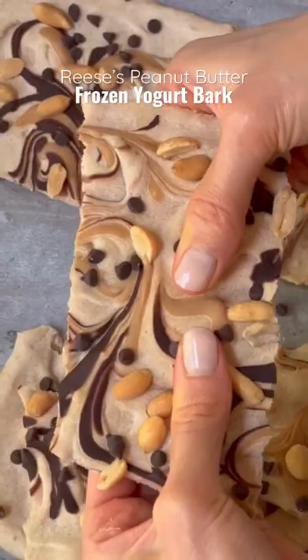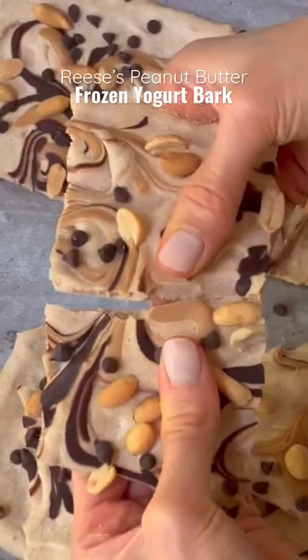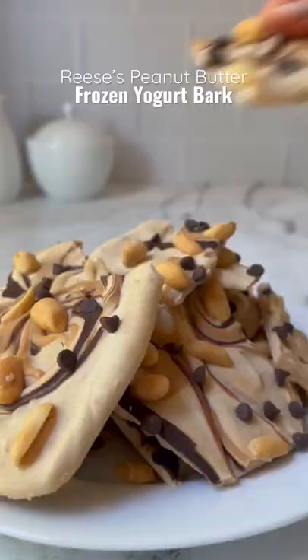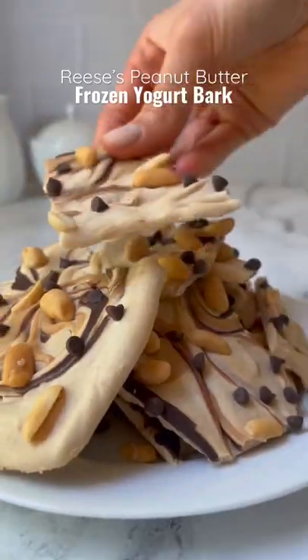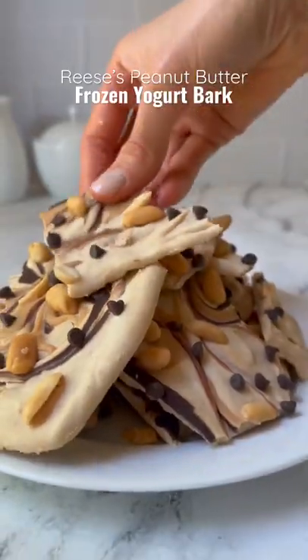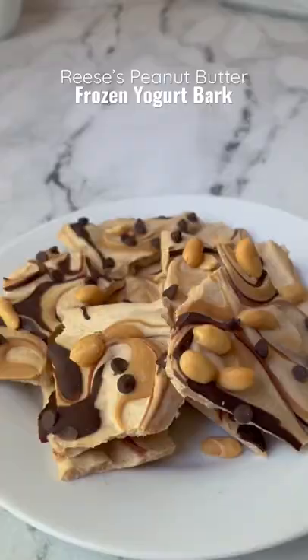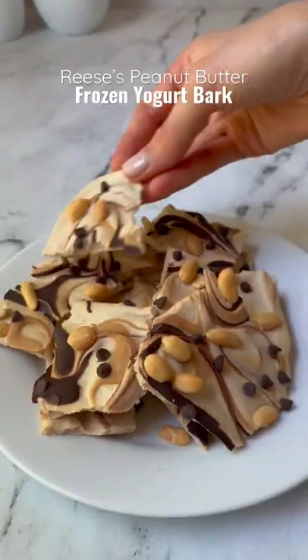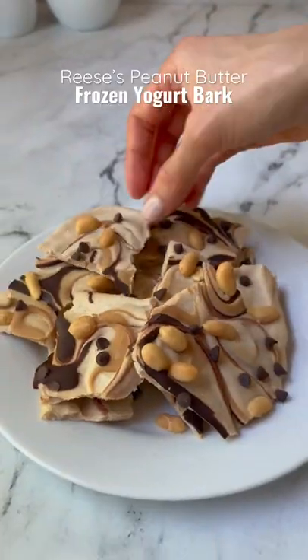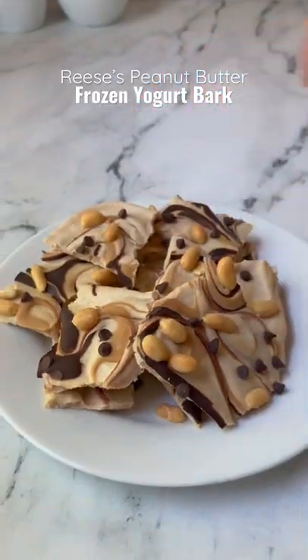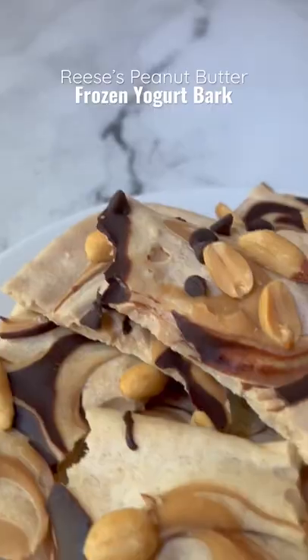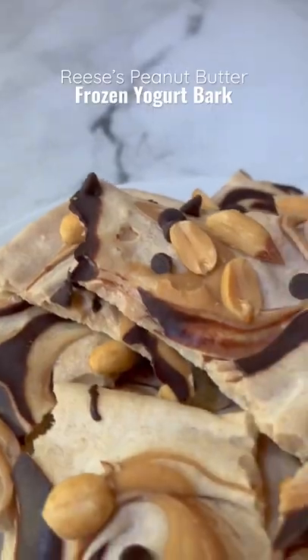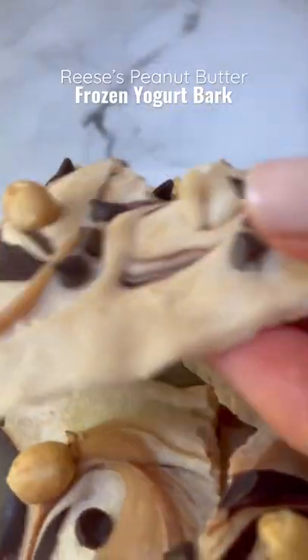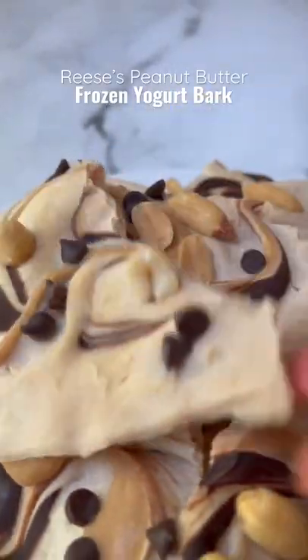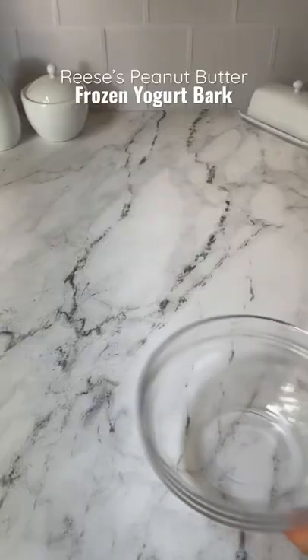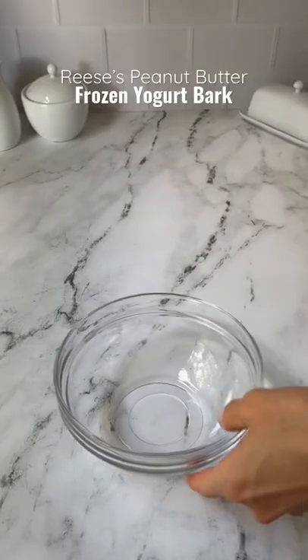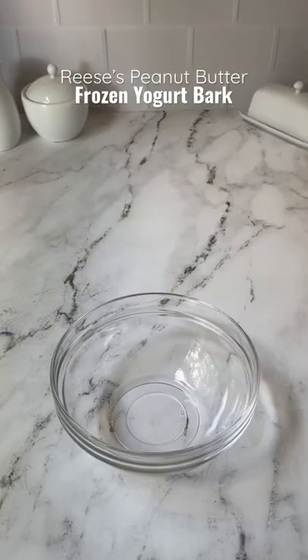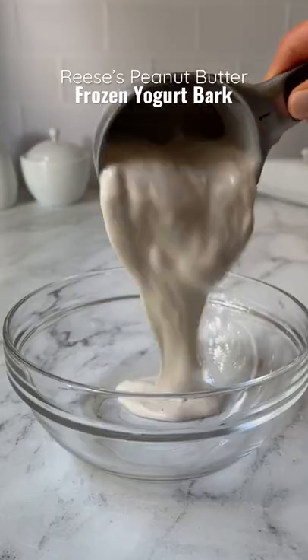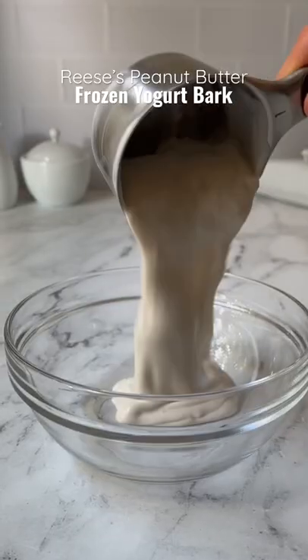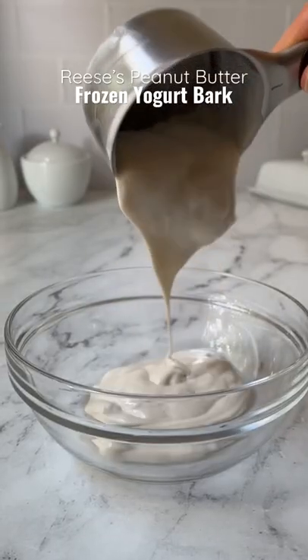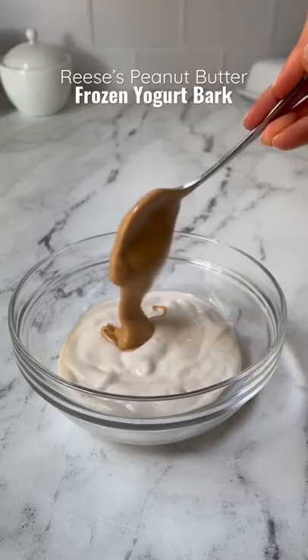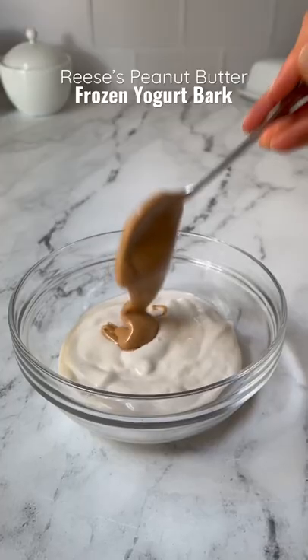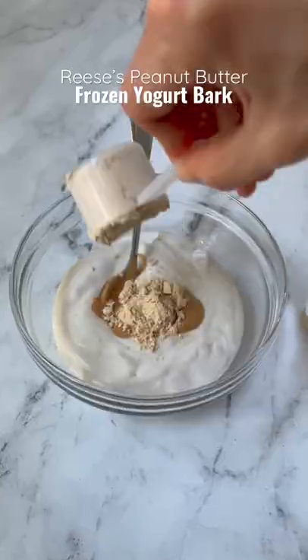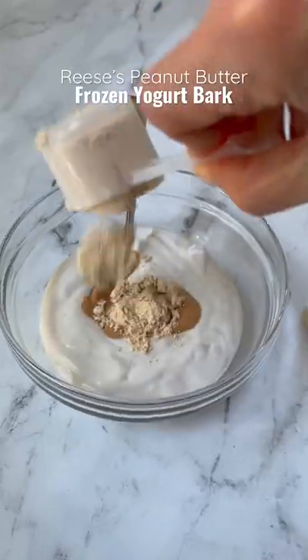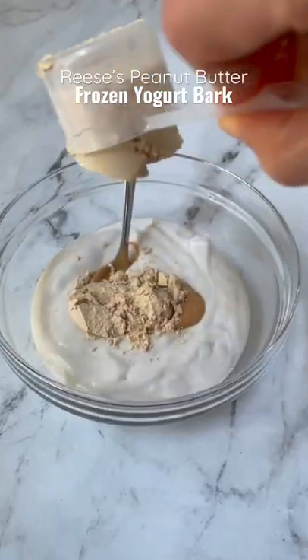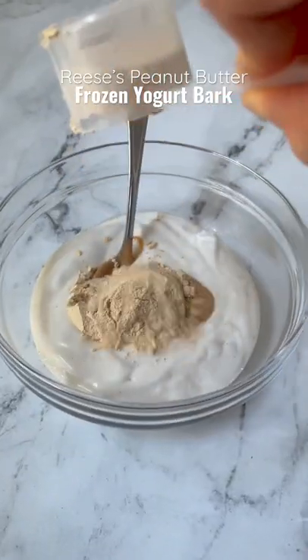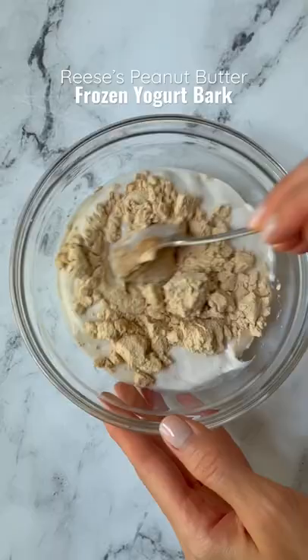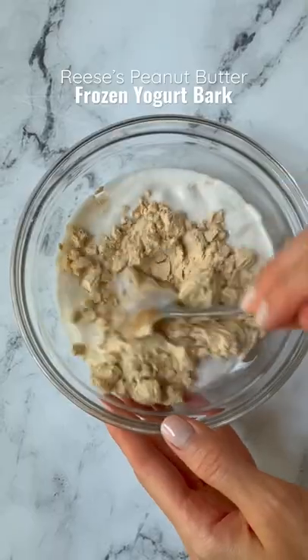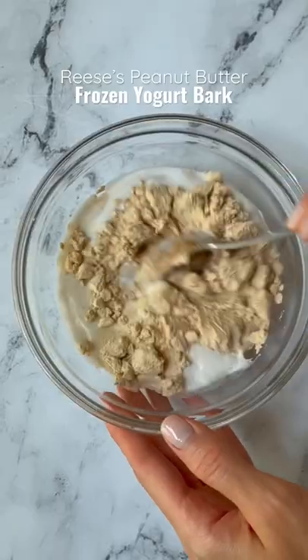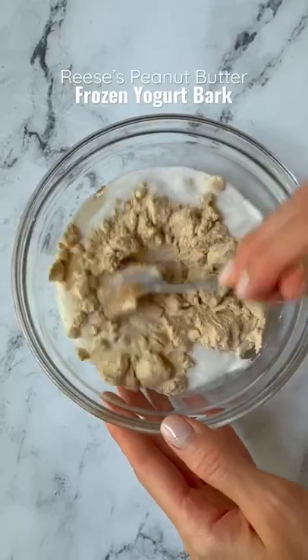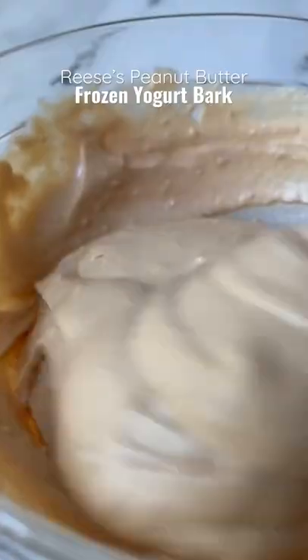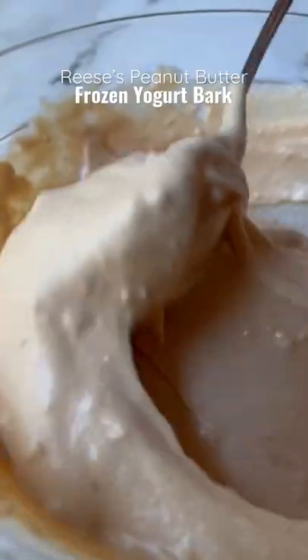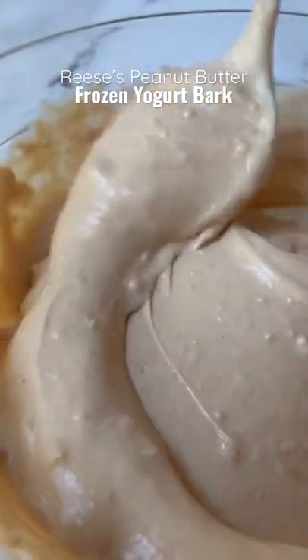I cannot get enough of this Reese's peanut butter frozen yogurt bark. You just add some yogurt, peanut butter, and vanilla protein powder to a bowl and mix.